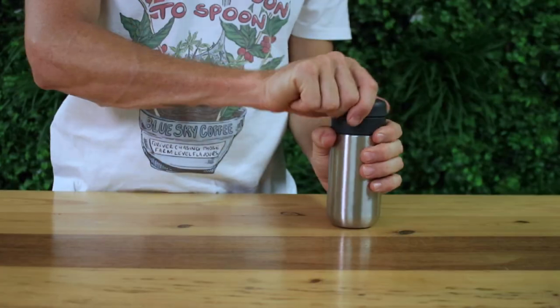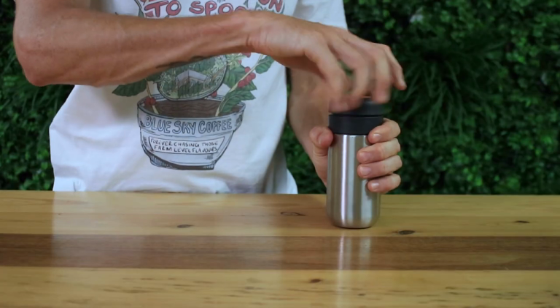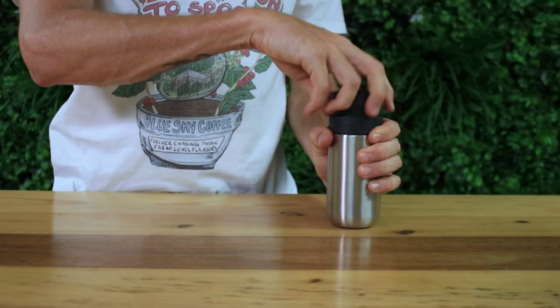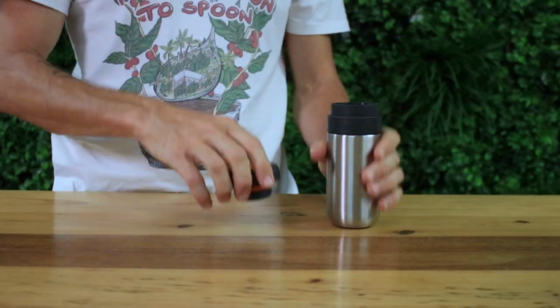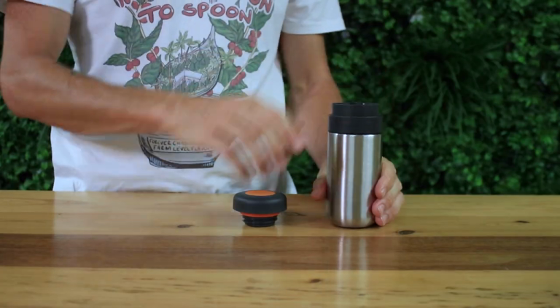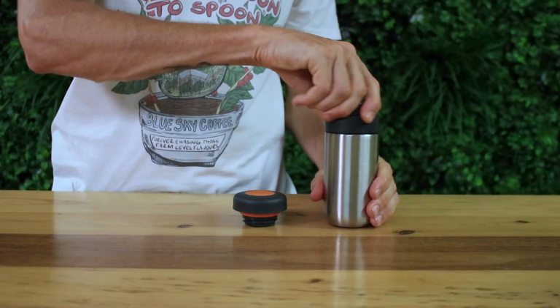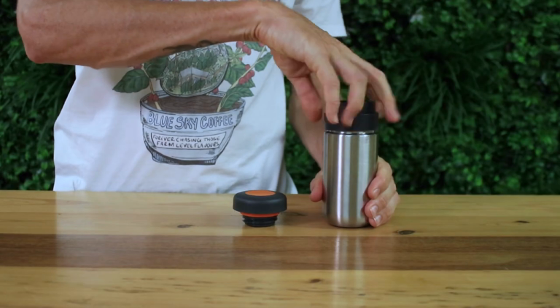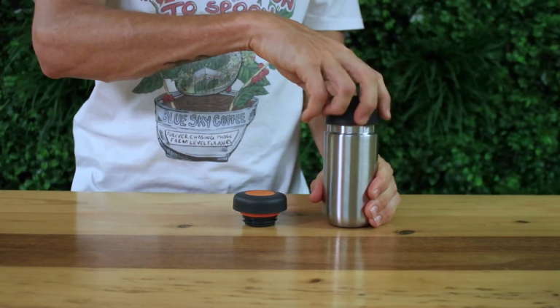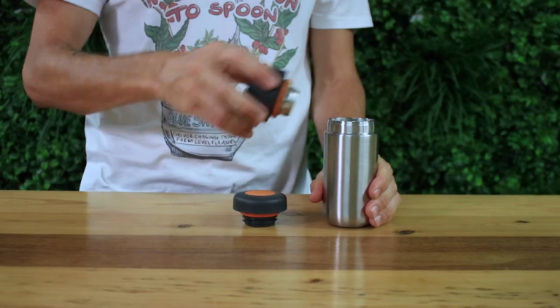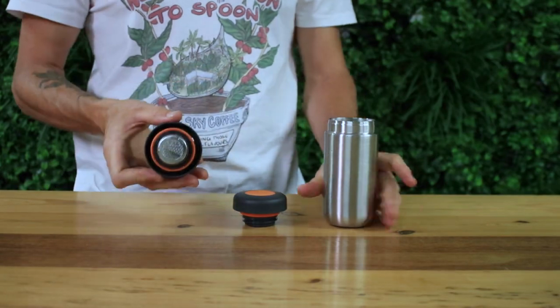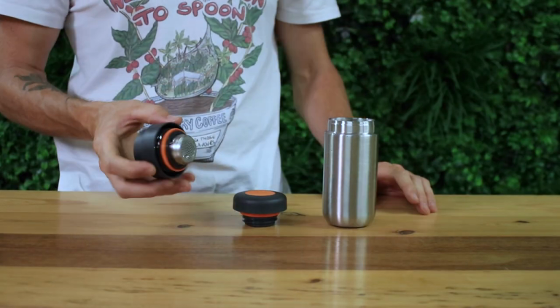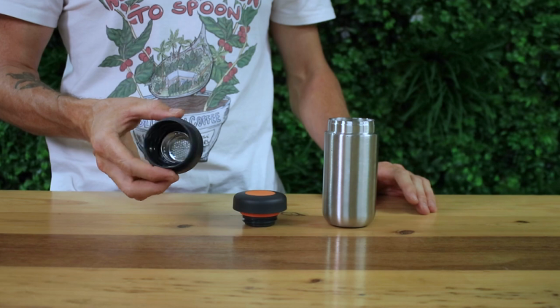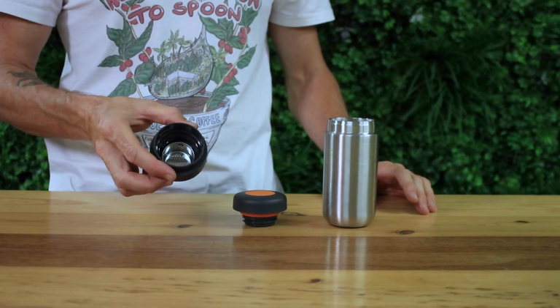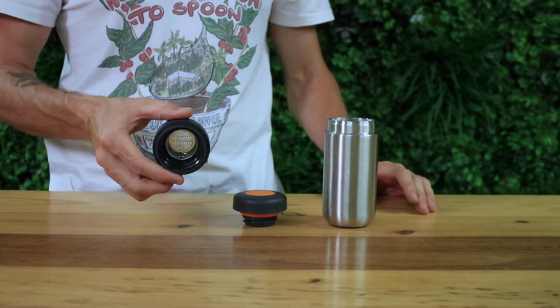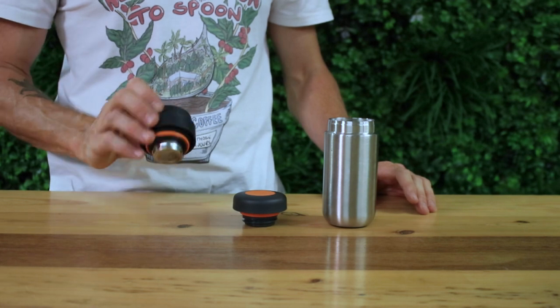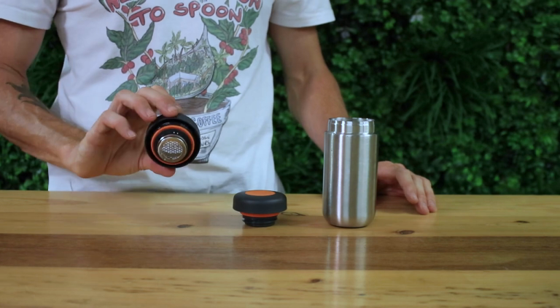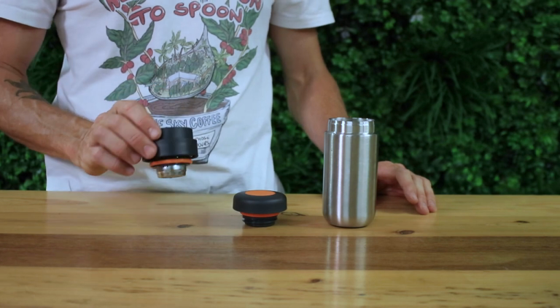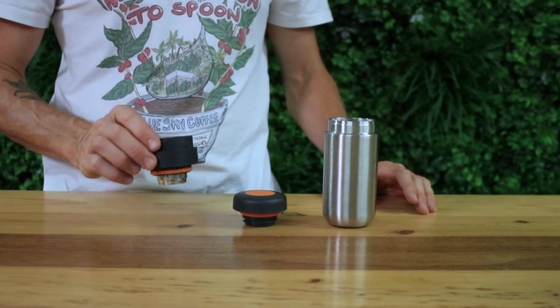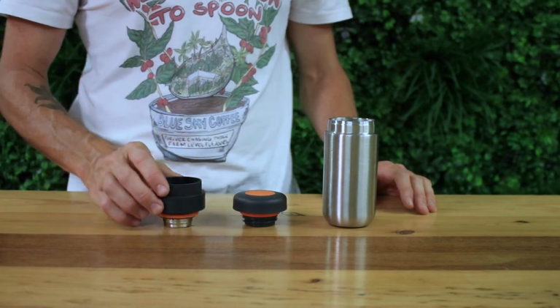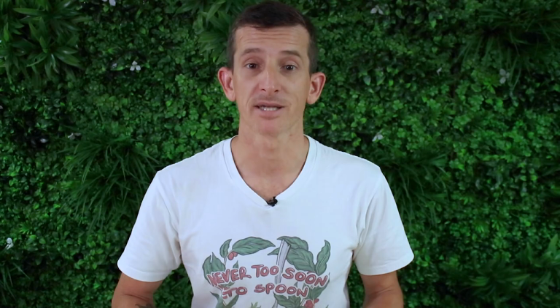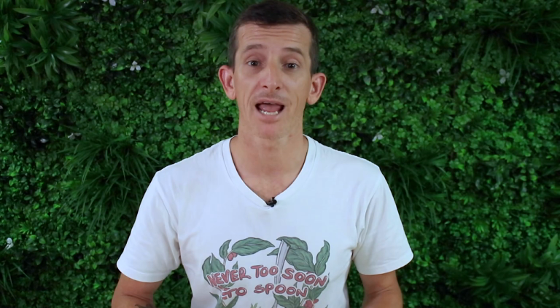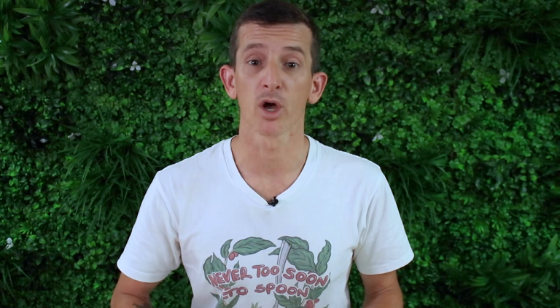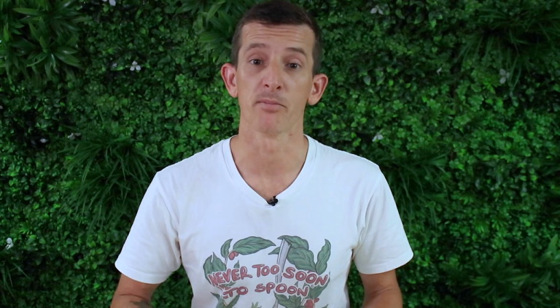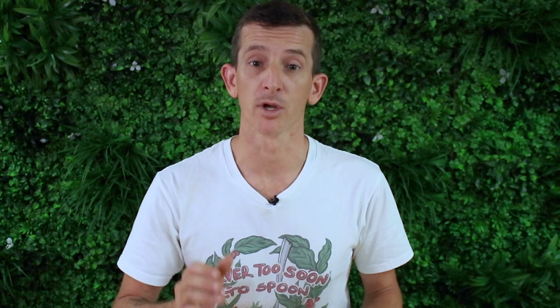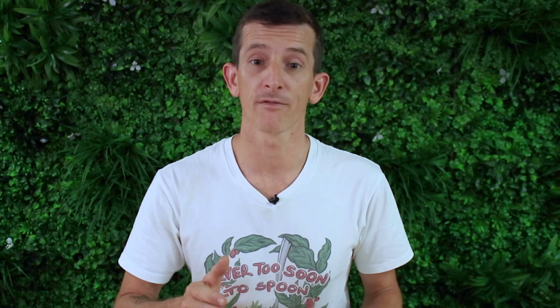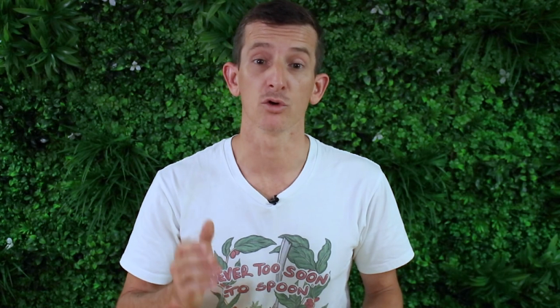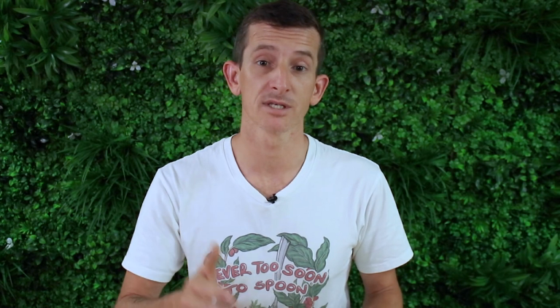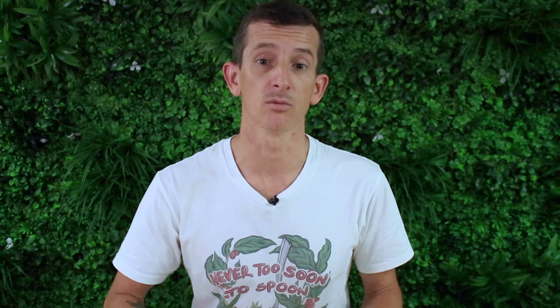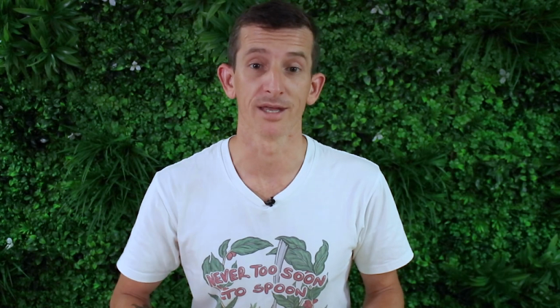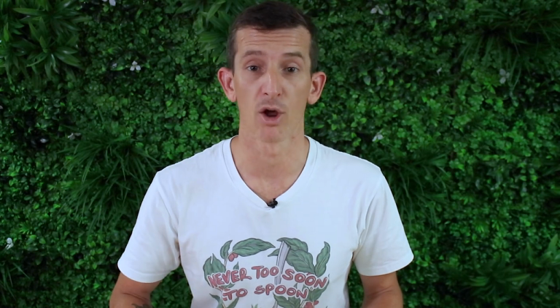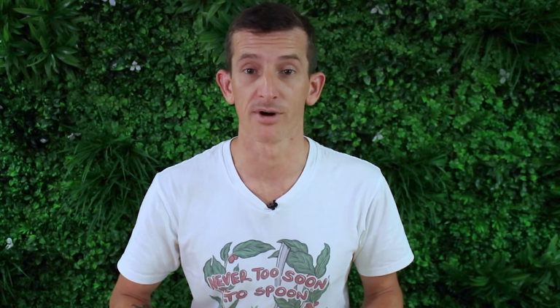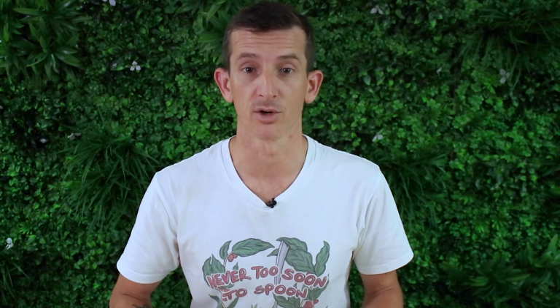You're able to brew tea with it as well with an included steeping basket insert, but today we're going to be brewing coffee using it with the Nano Presso.